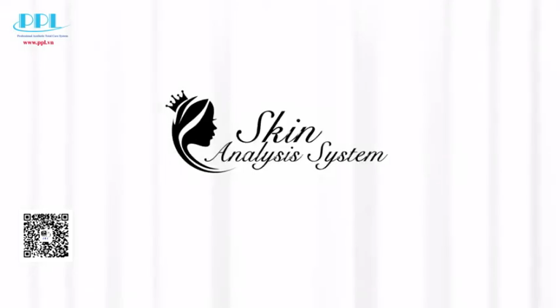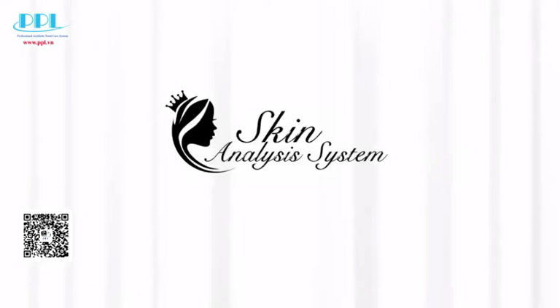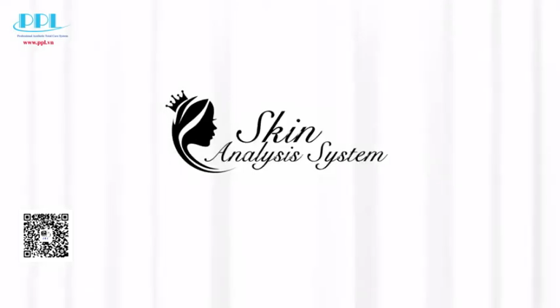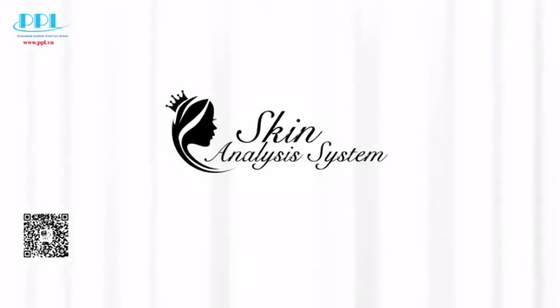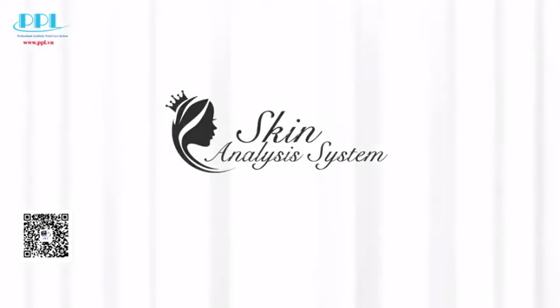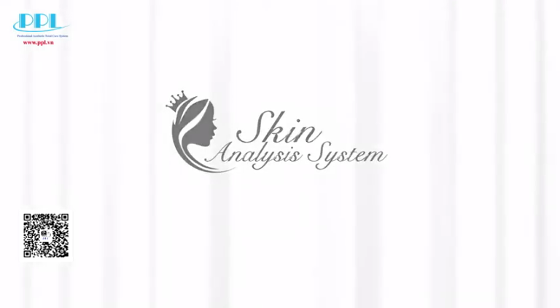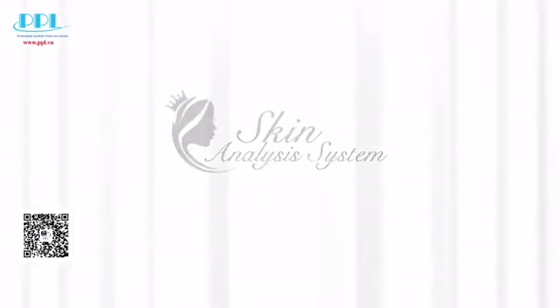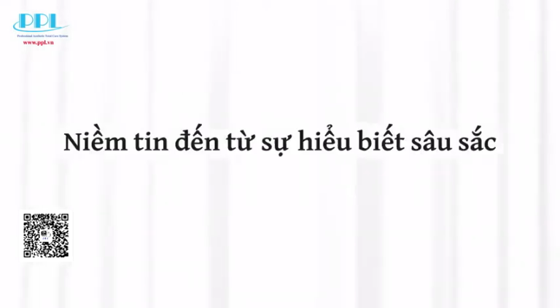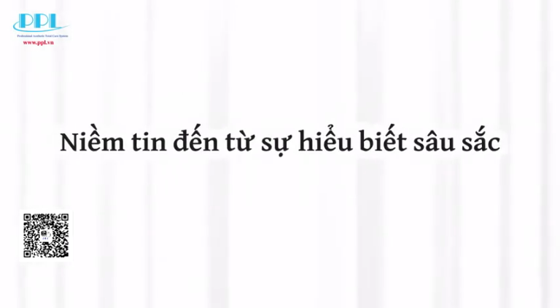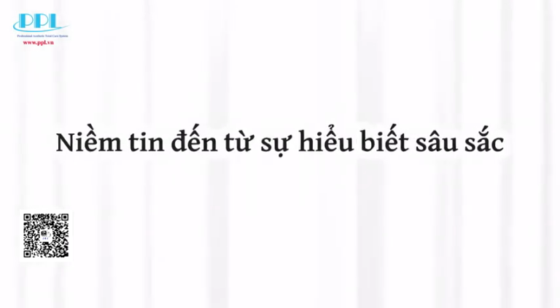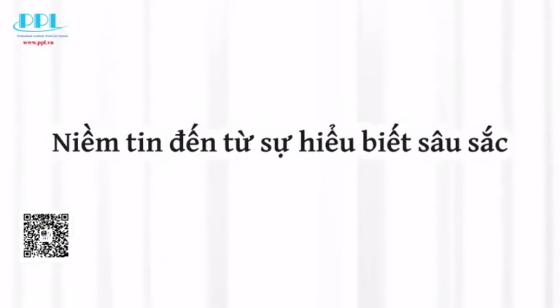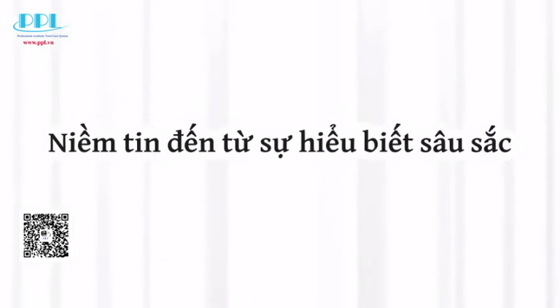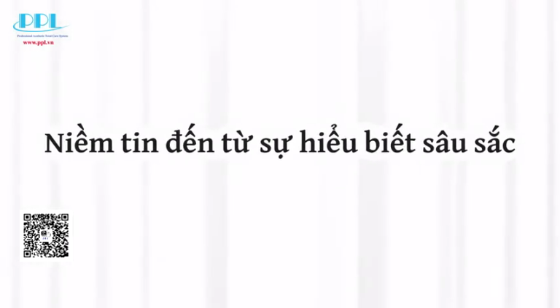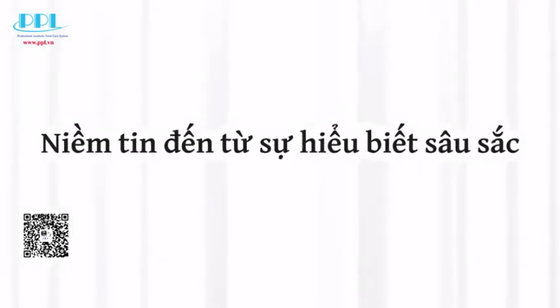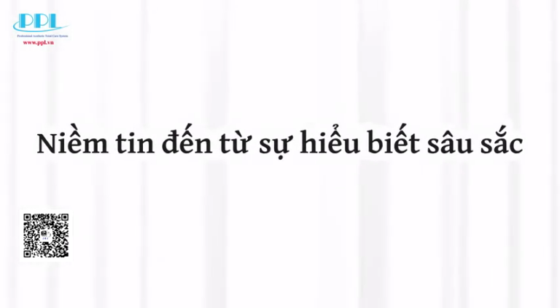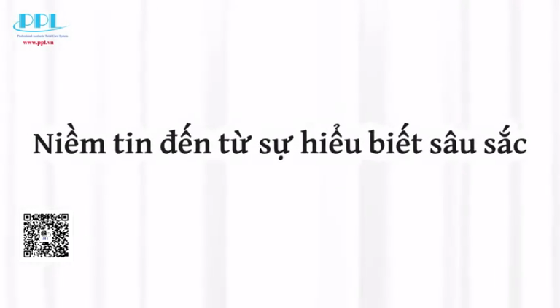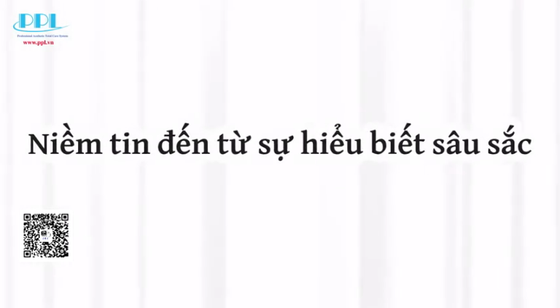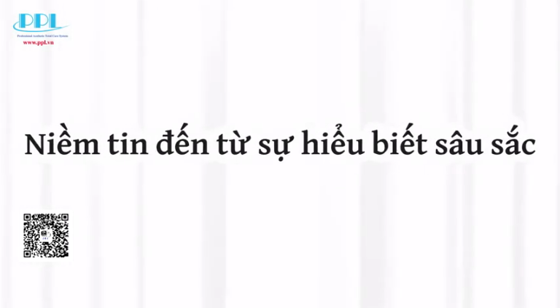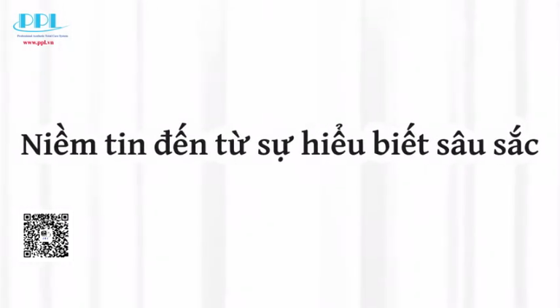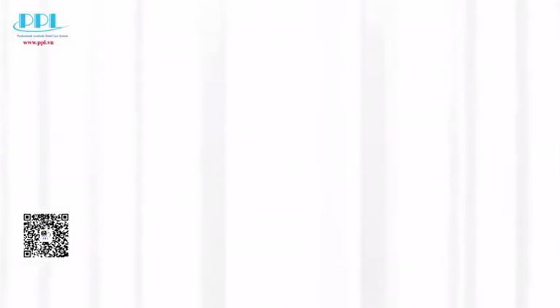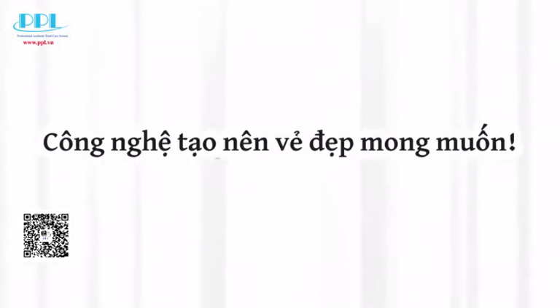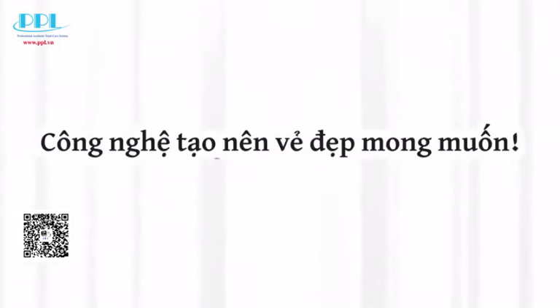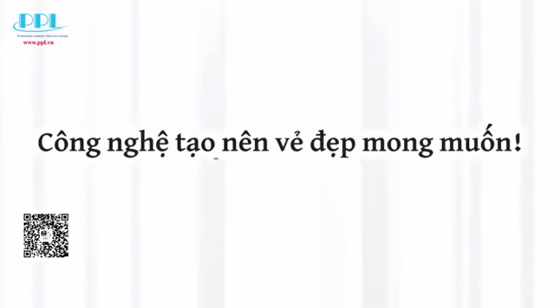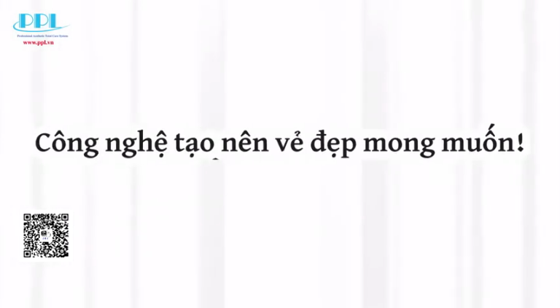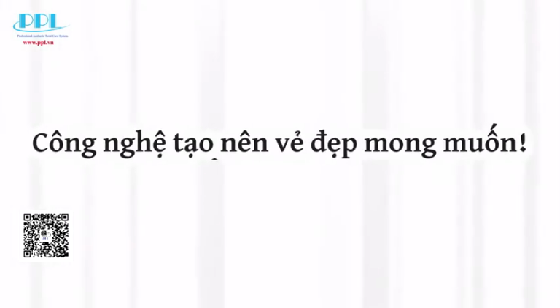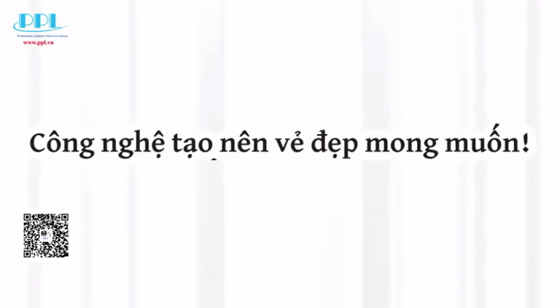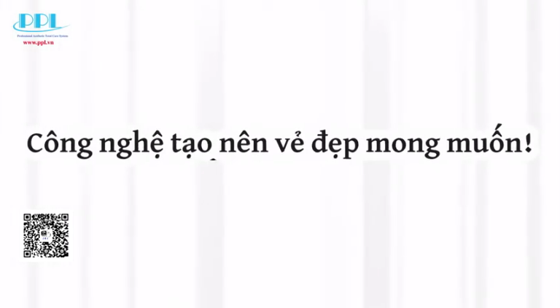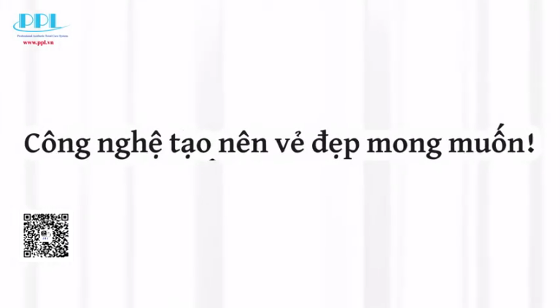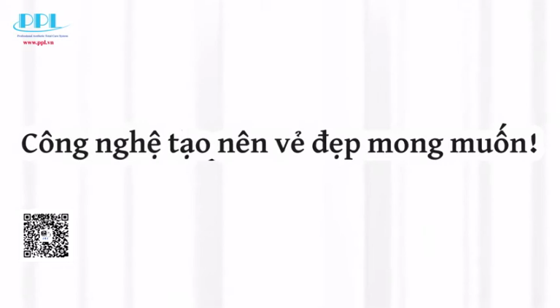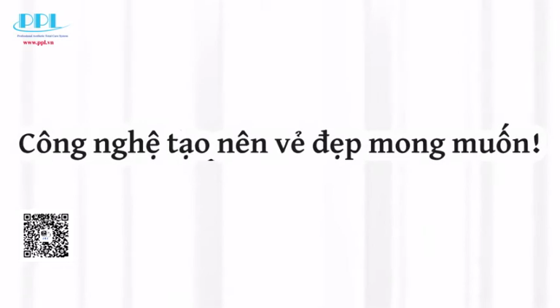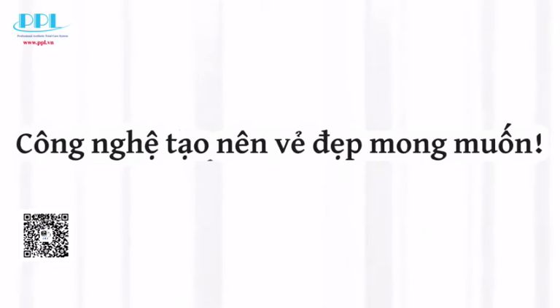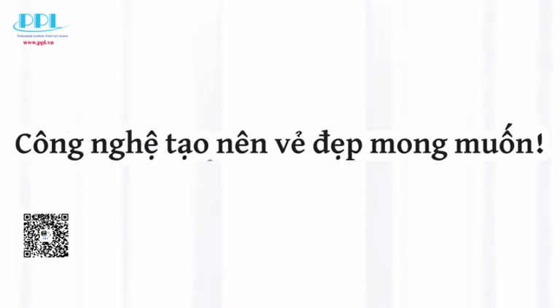Trust comes from well-understanding. Technology creates real beauty.